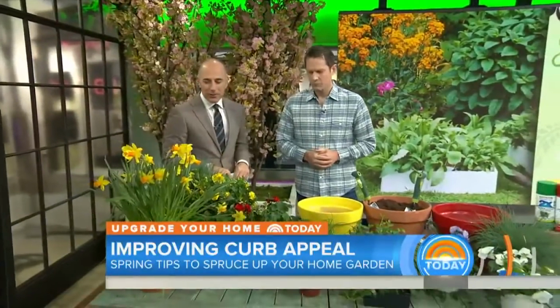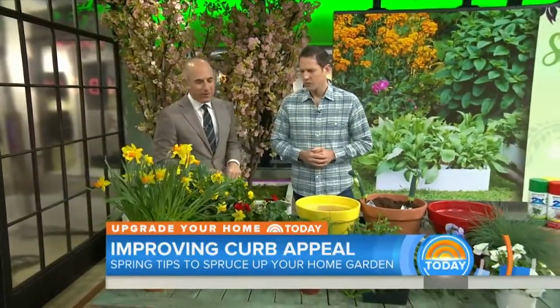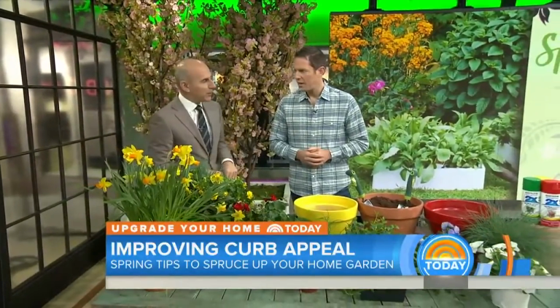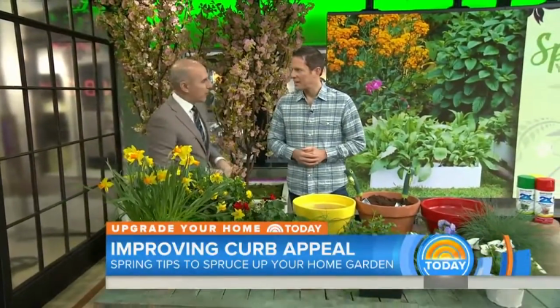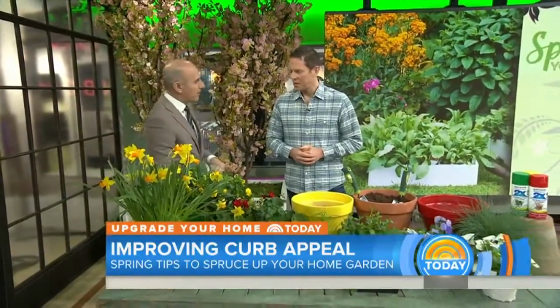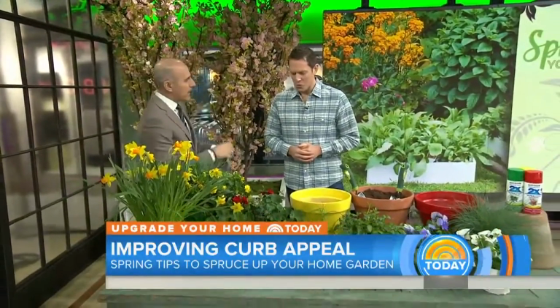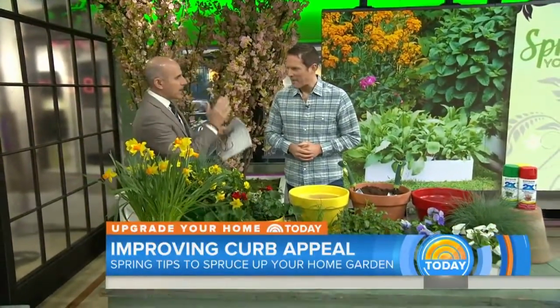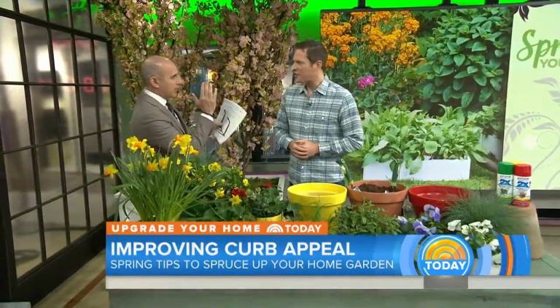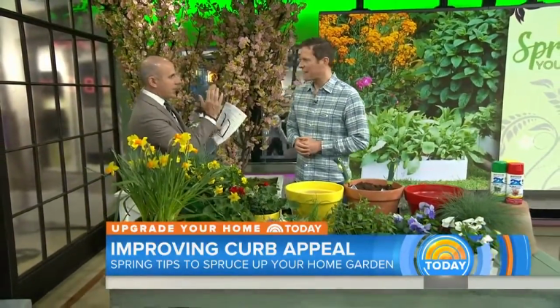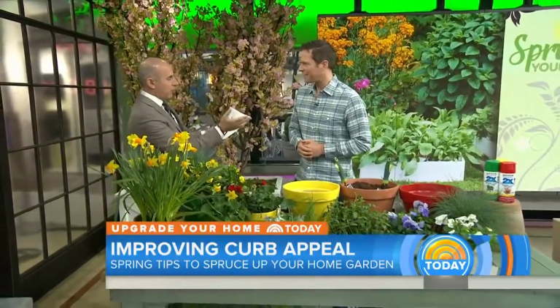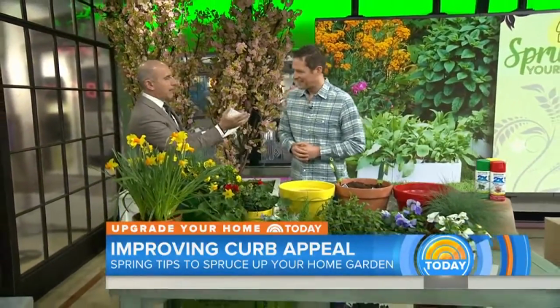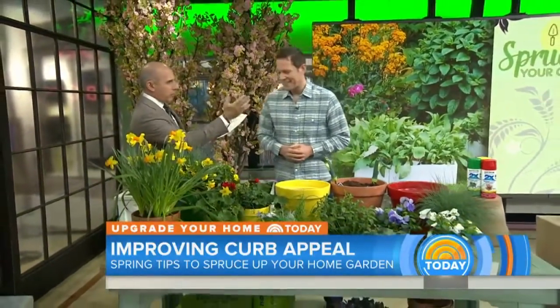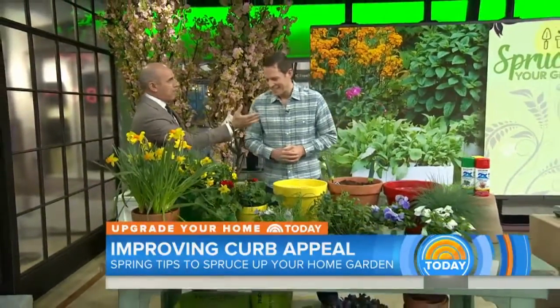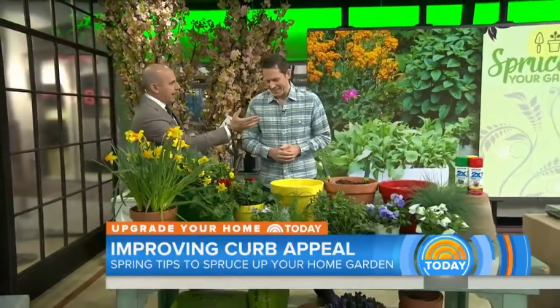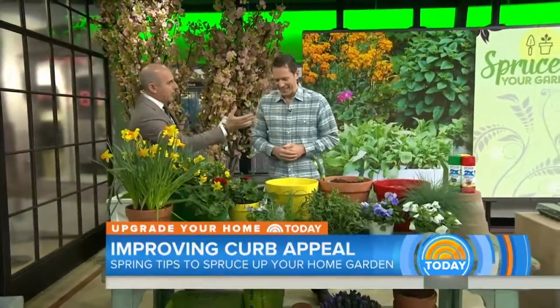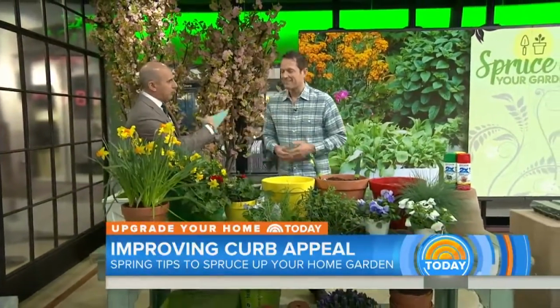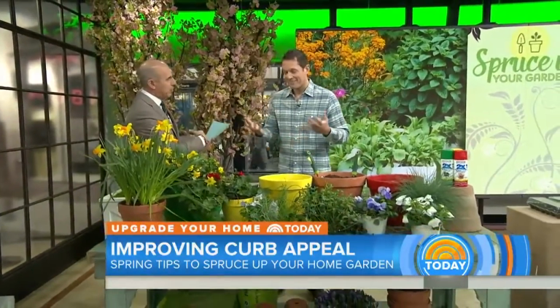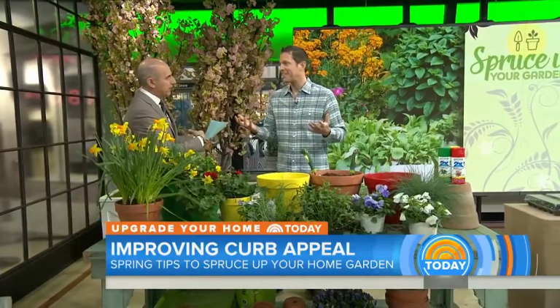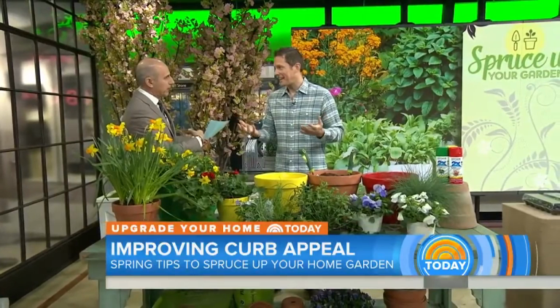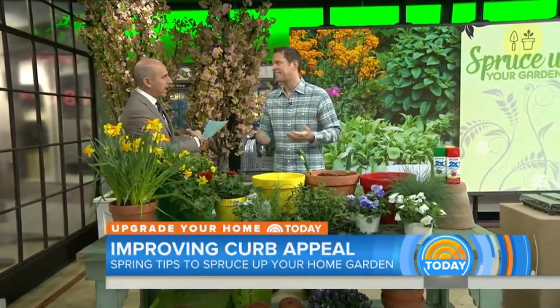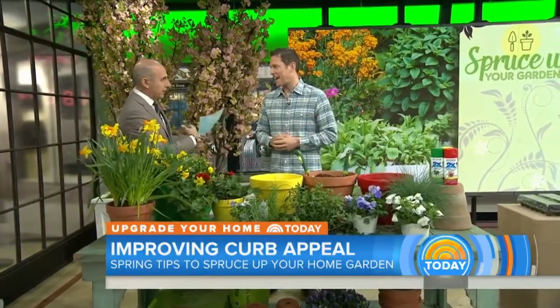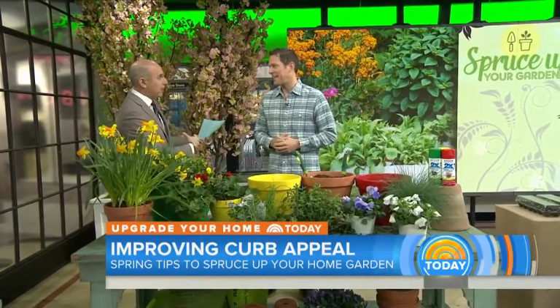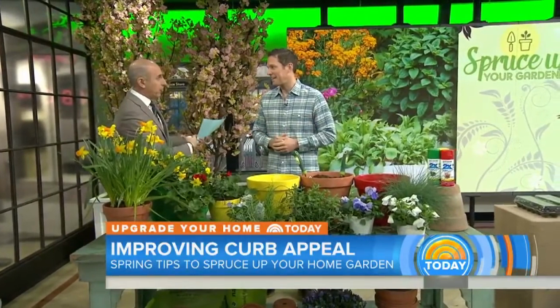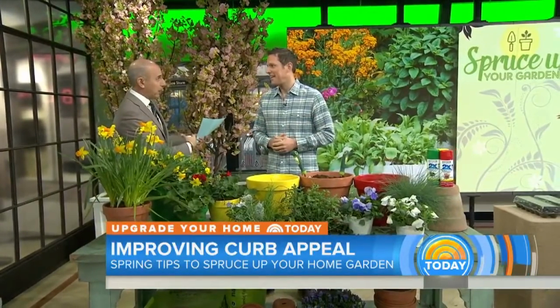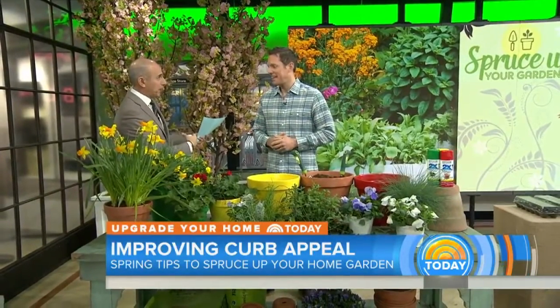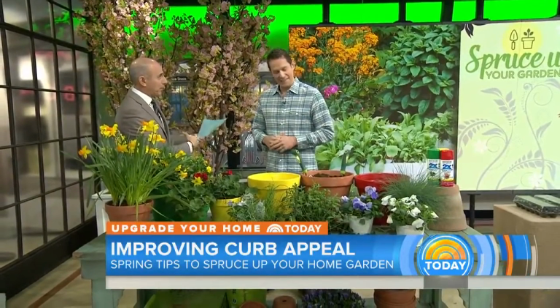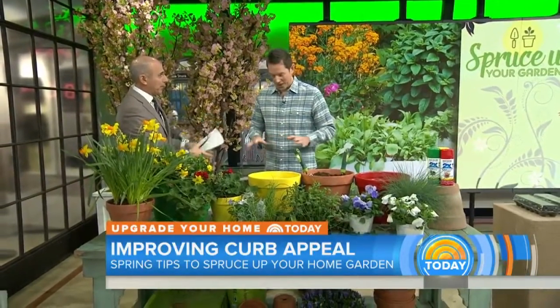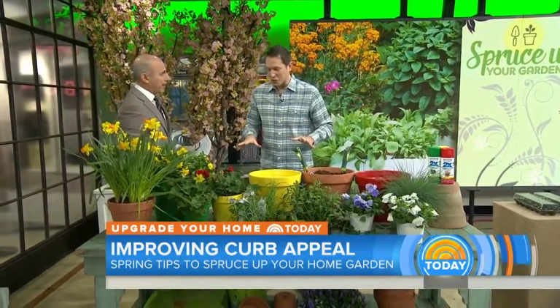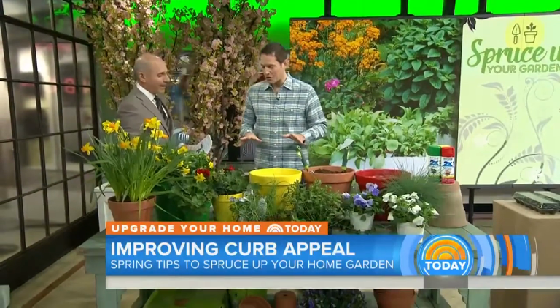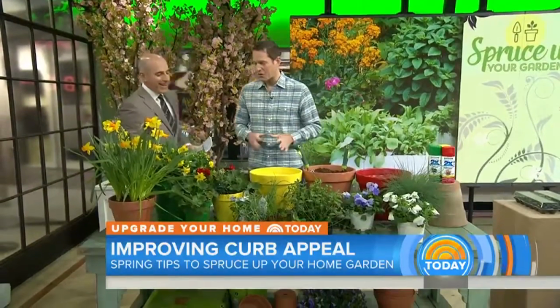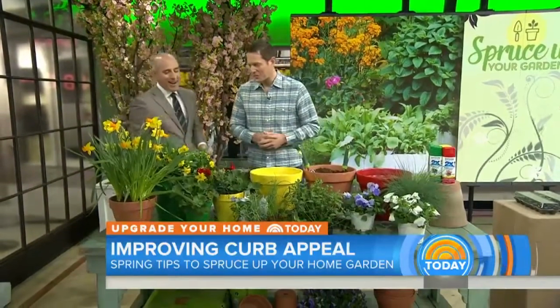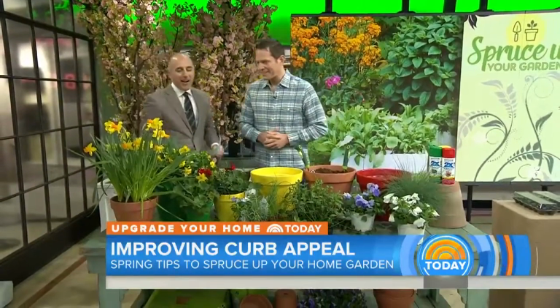Chris, good to see you. Good morning, Matt. How are you doing today? Great. If it weren't bad out there, we'd be doing this outside. Exactly — that's my story and I'm sticking with it. All right.